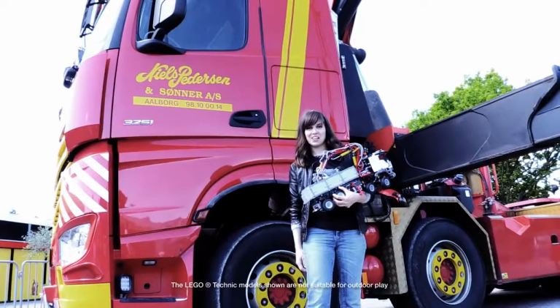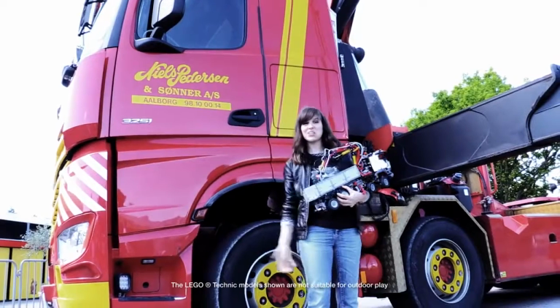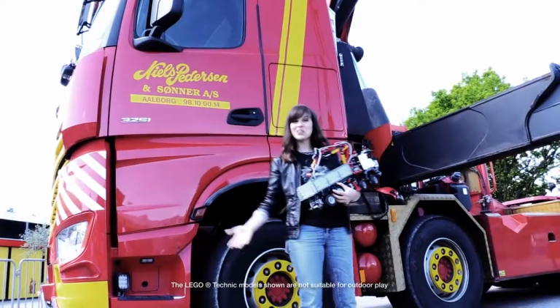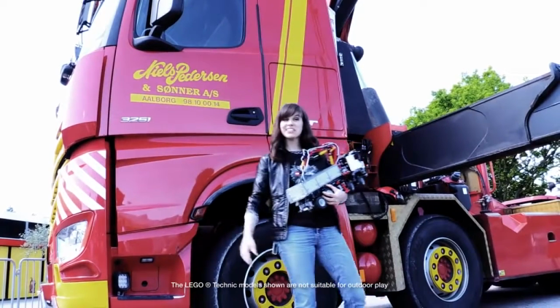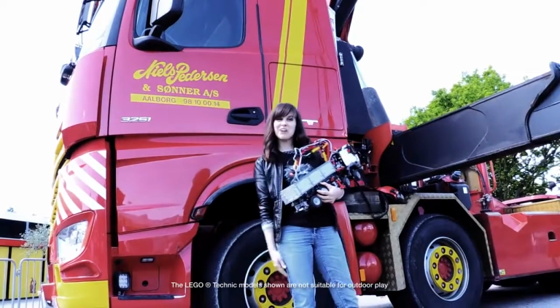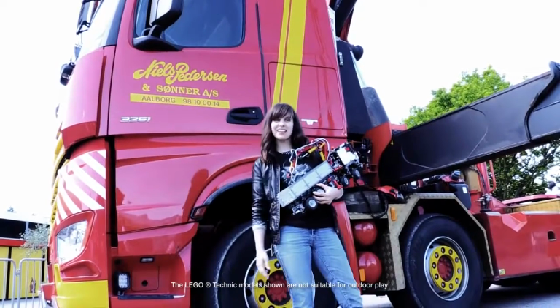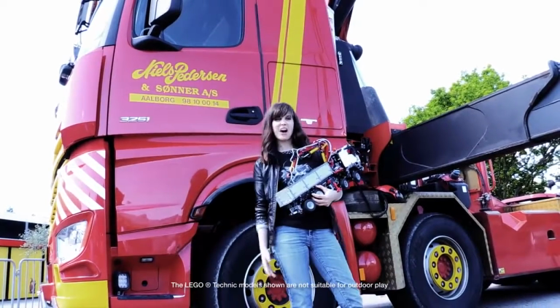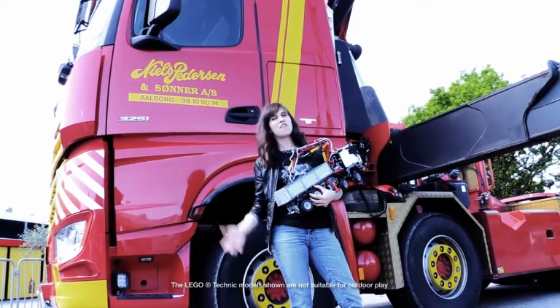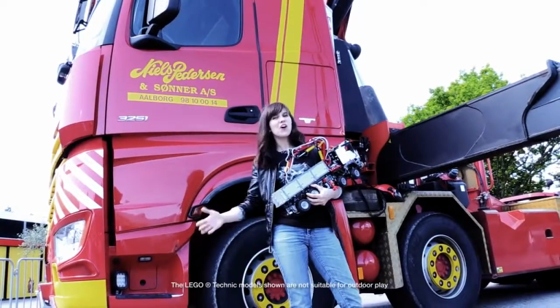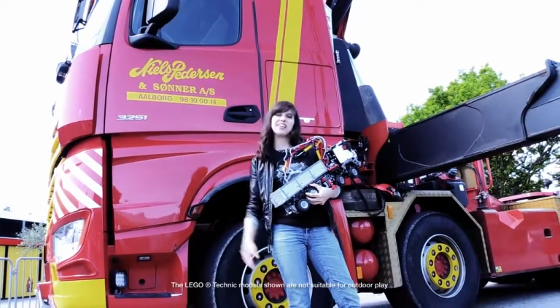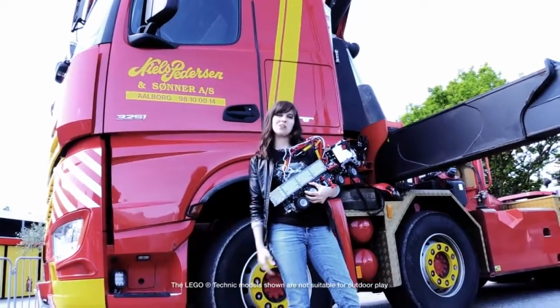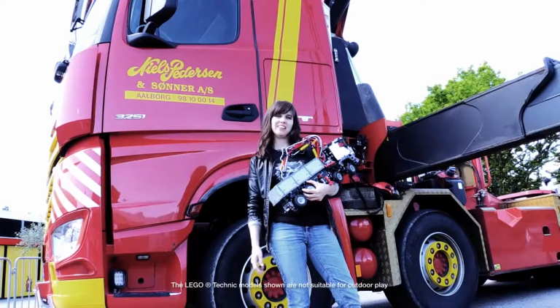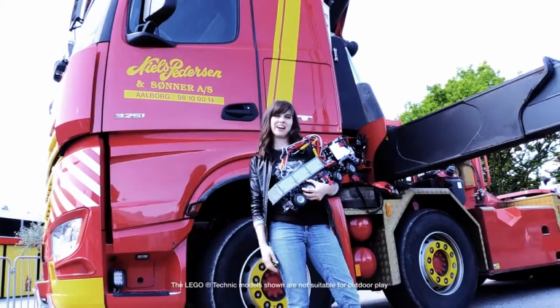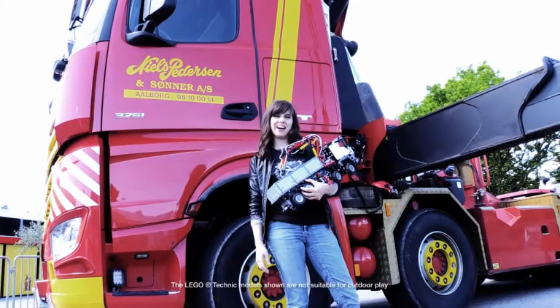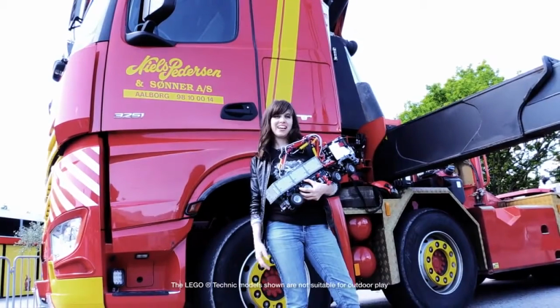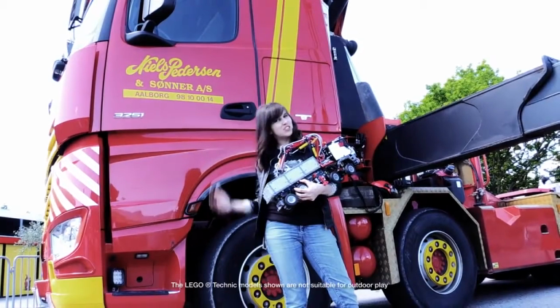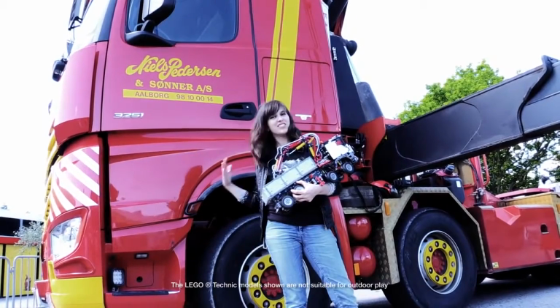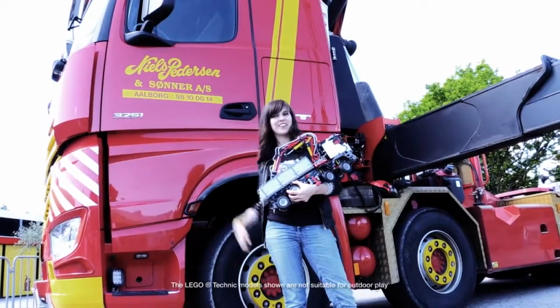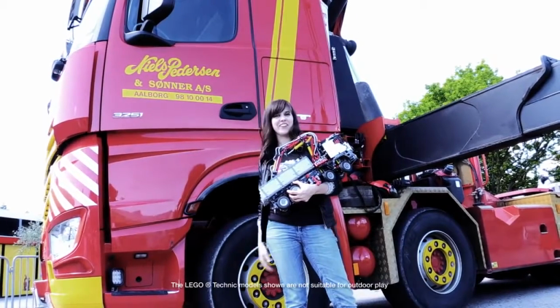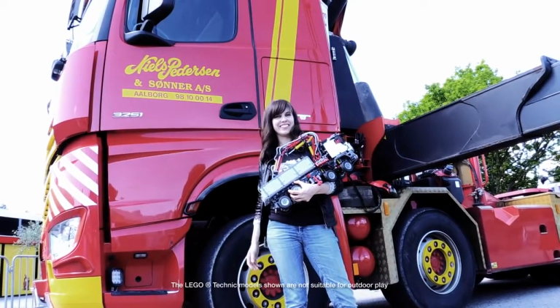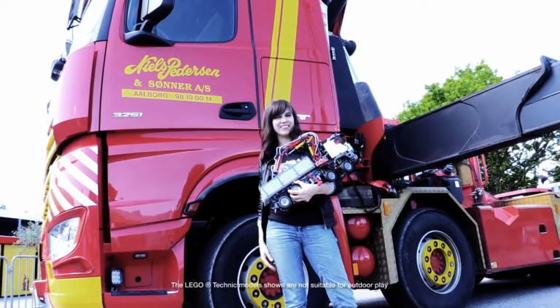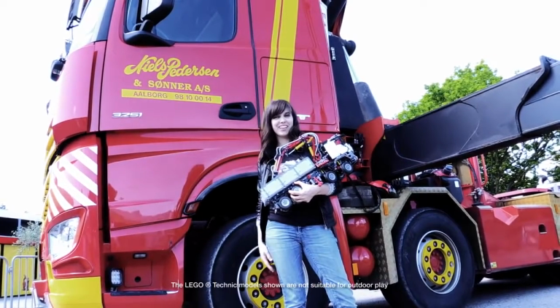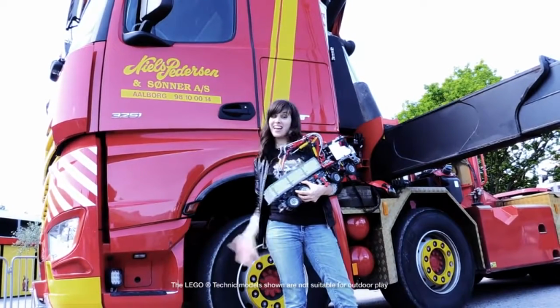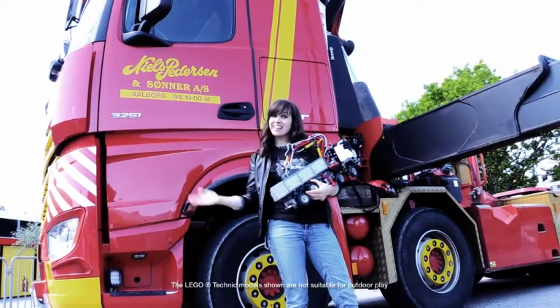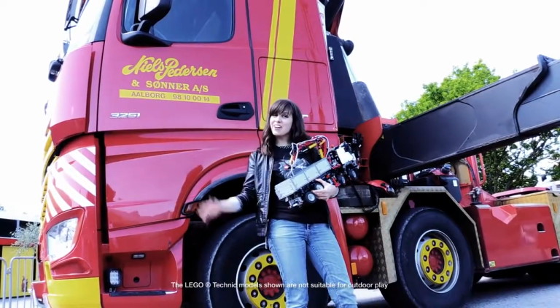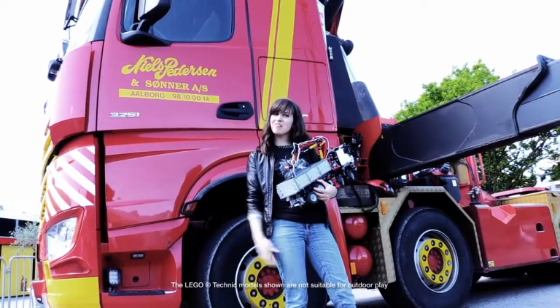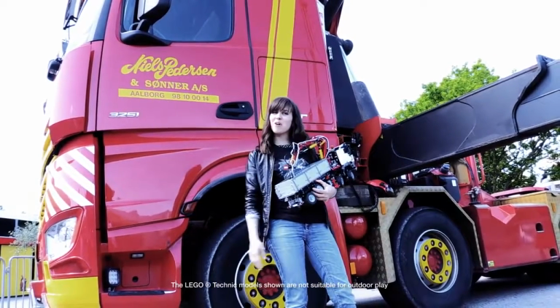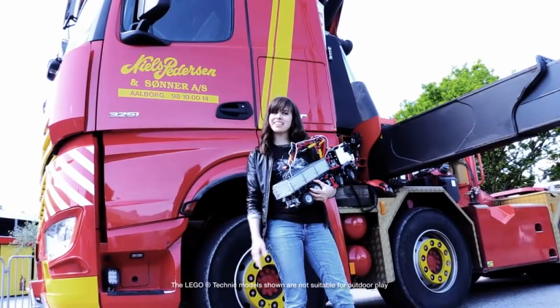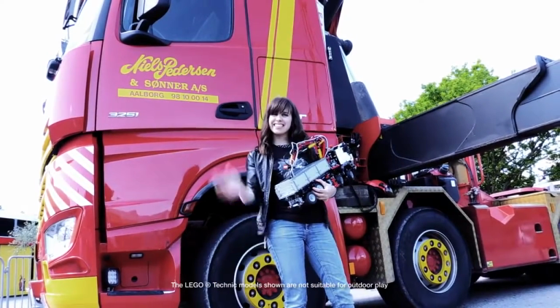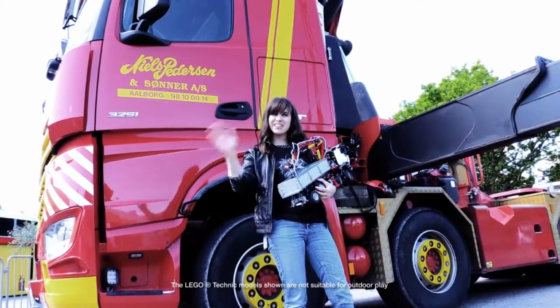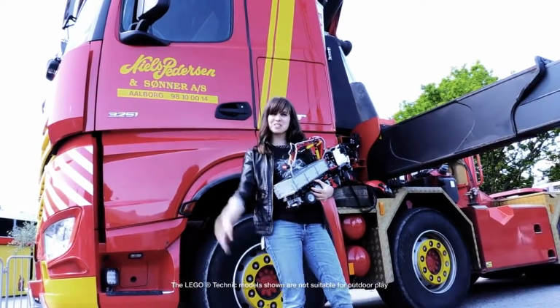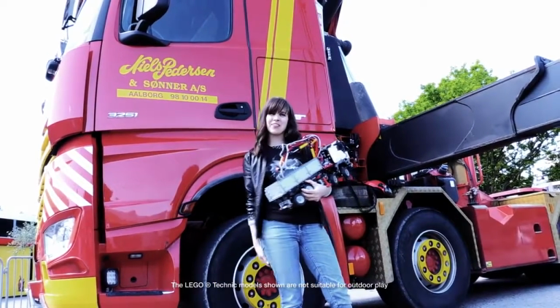So did you guess it right? Of course it could lift the car — just like the real deal. Thank you again for watching and see you next month.